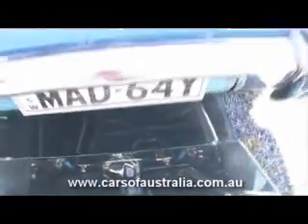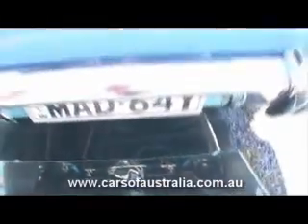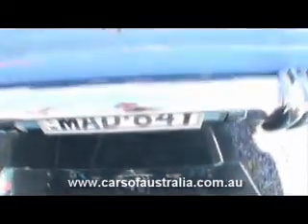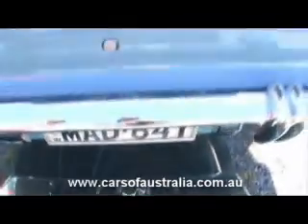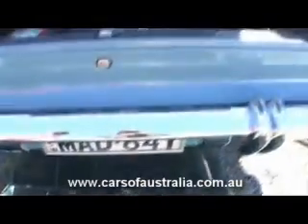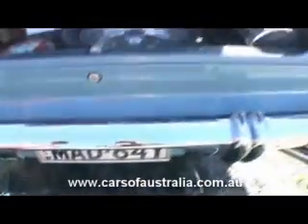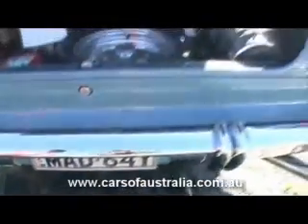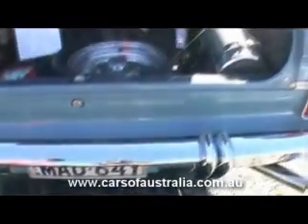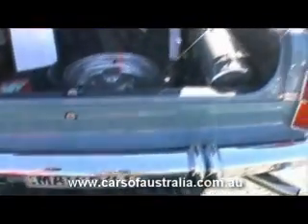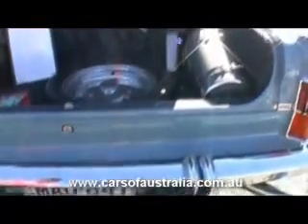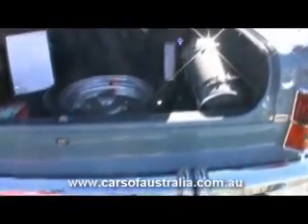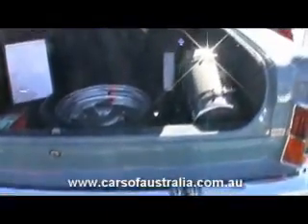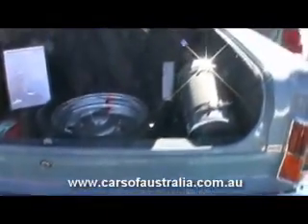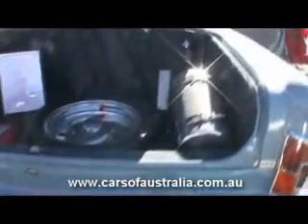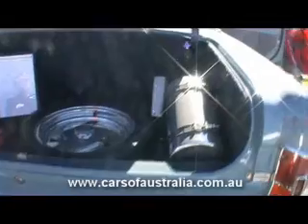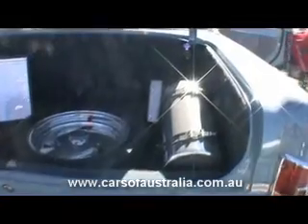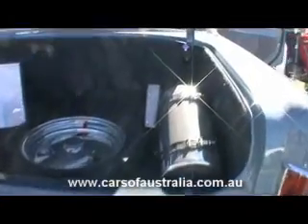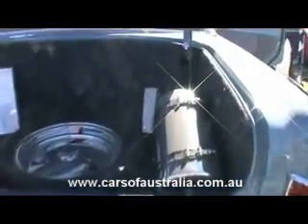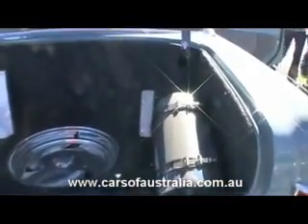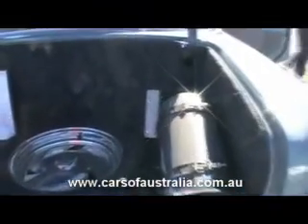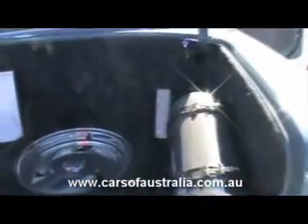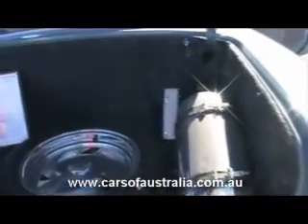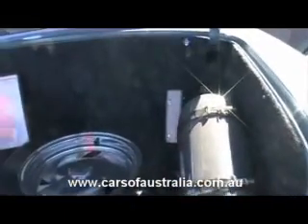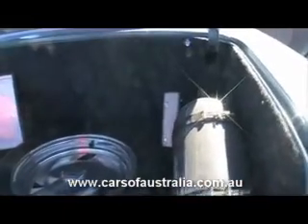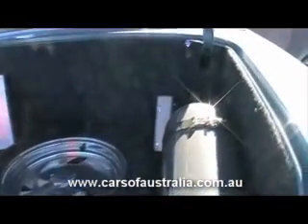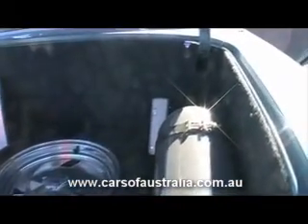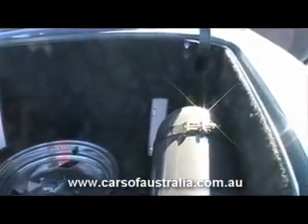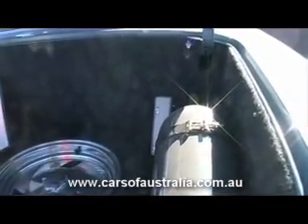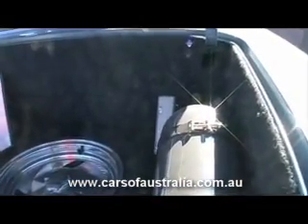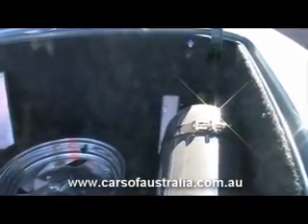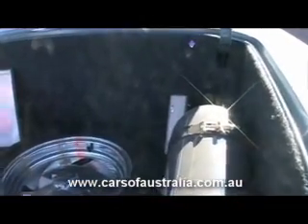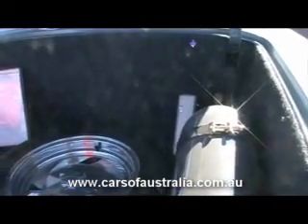We'll go into the boot. I've actually got a custom wheel for a spare, just in case I get a flat, so the car always looks good.